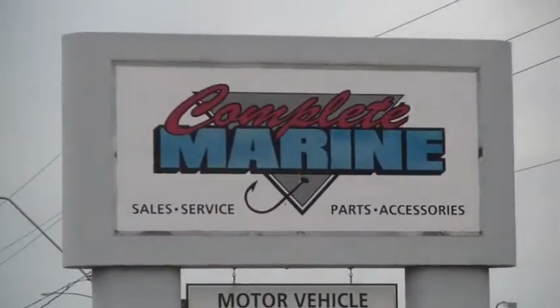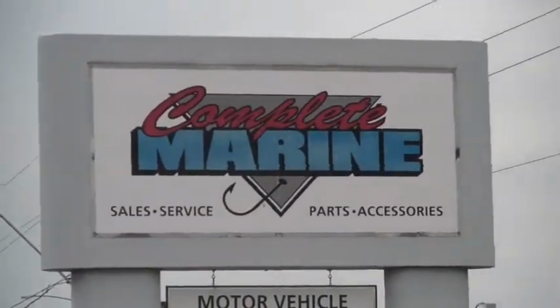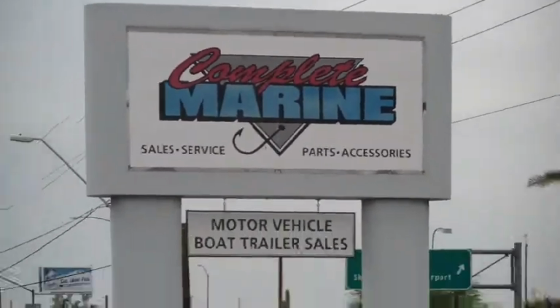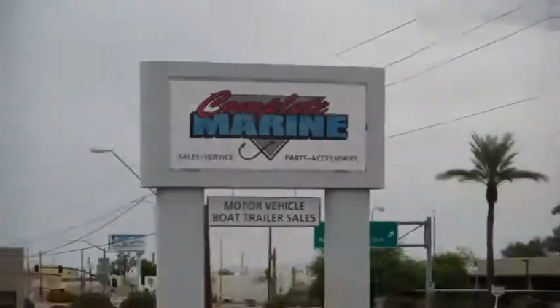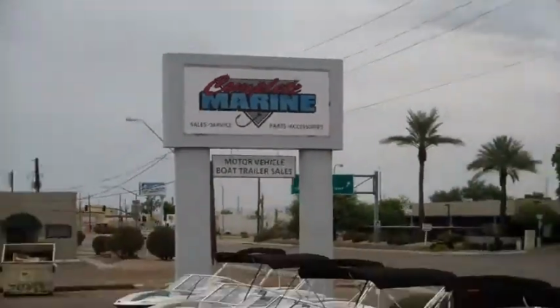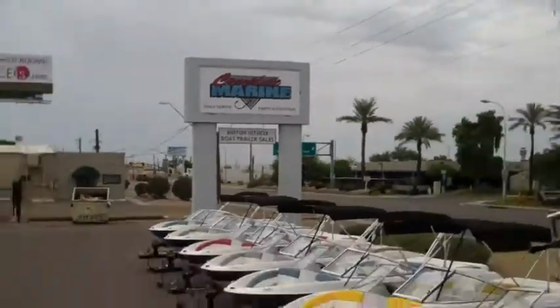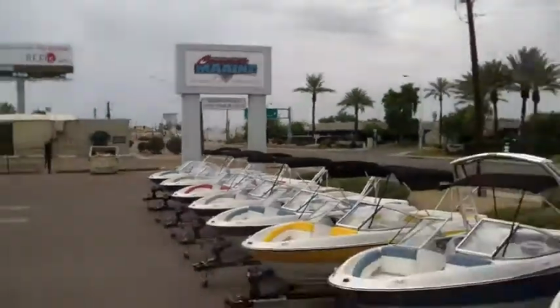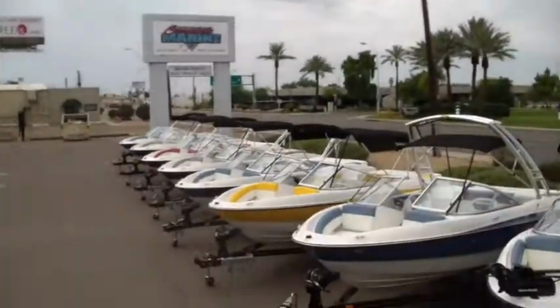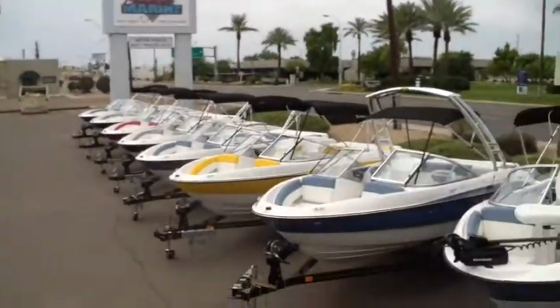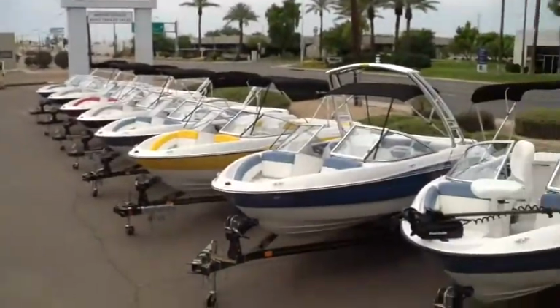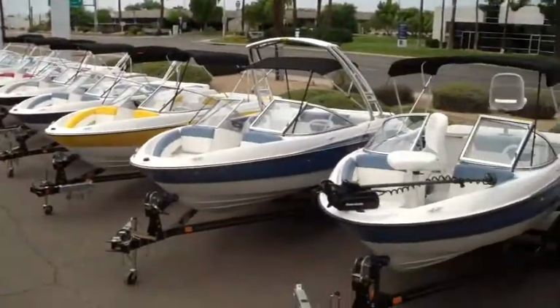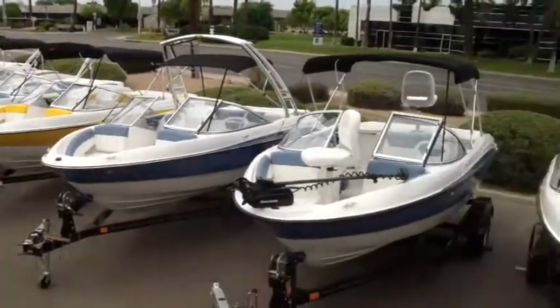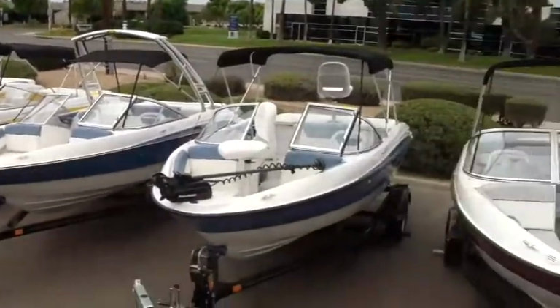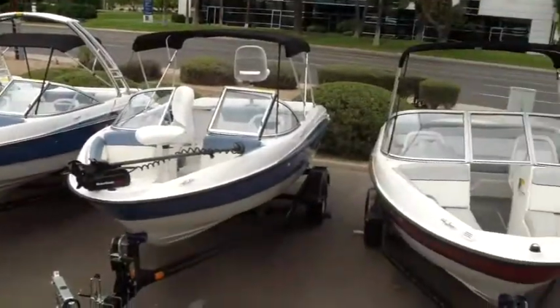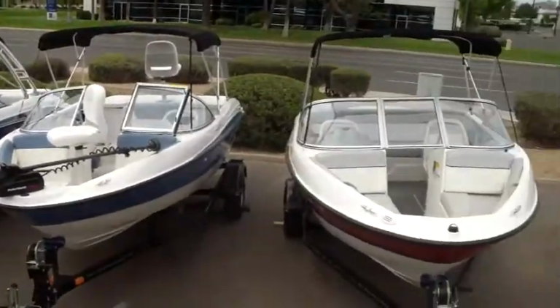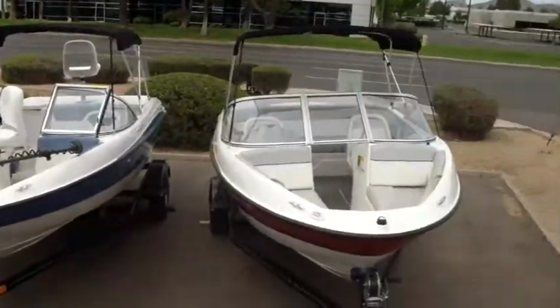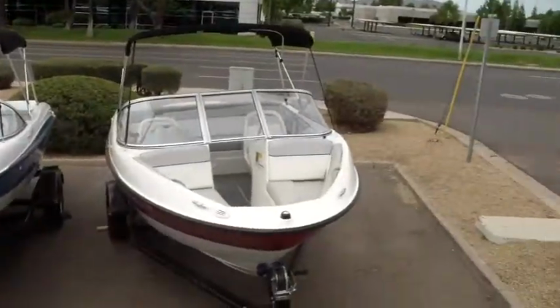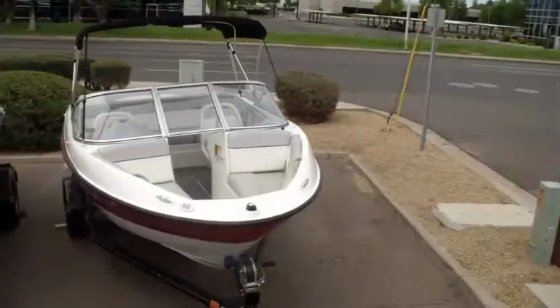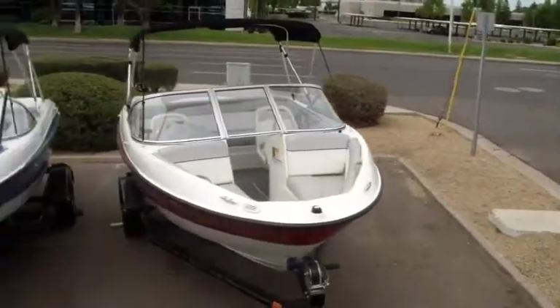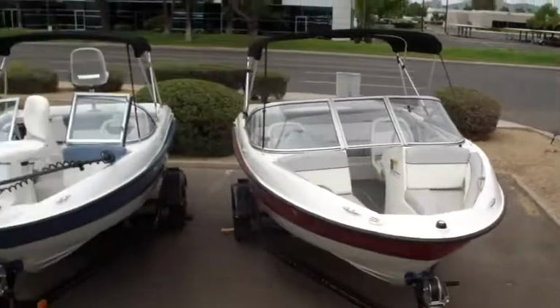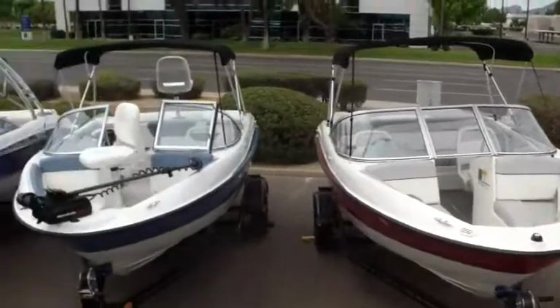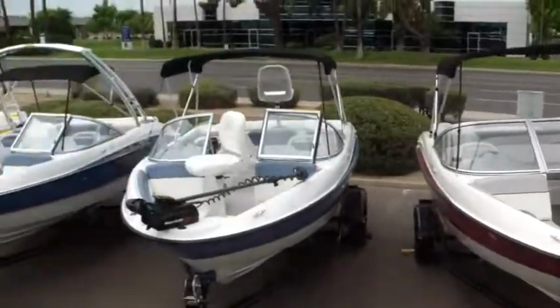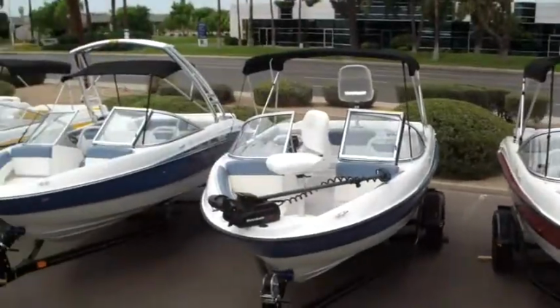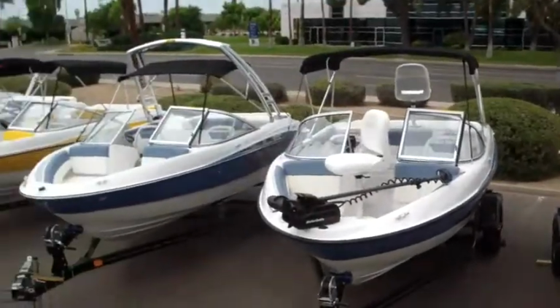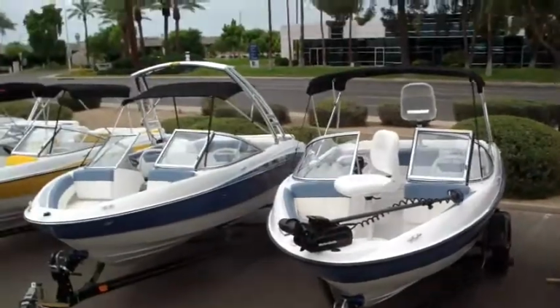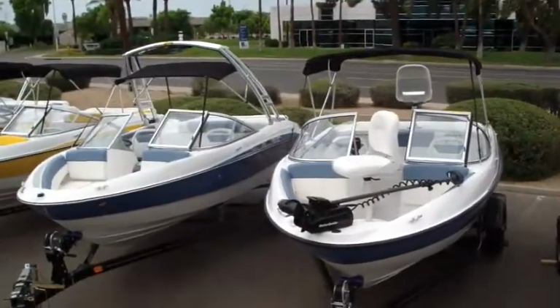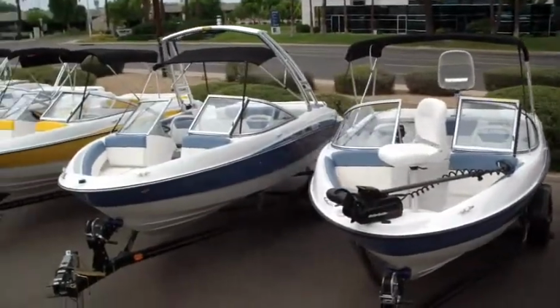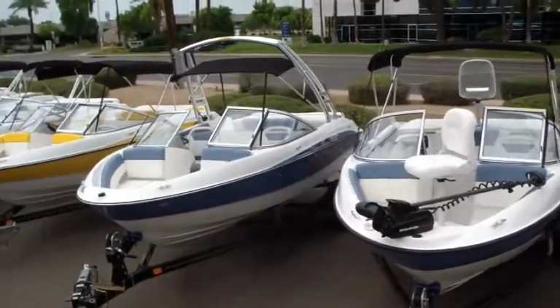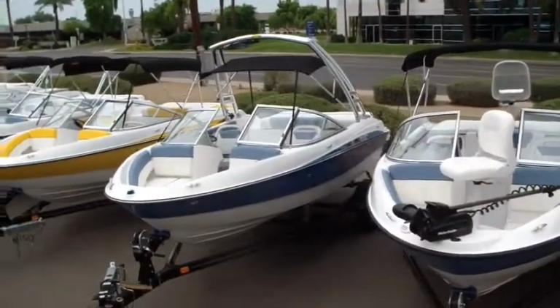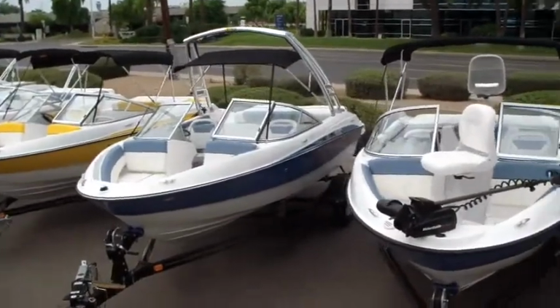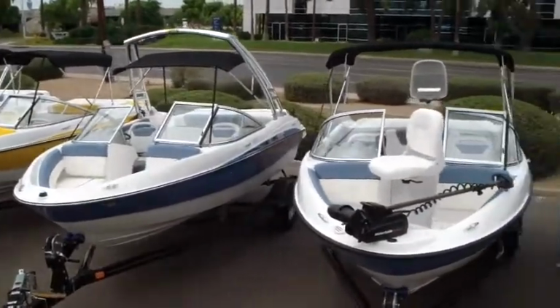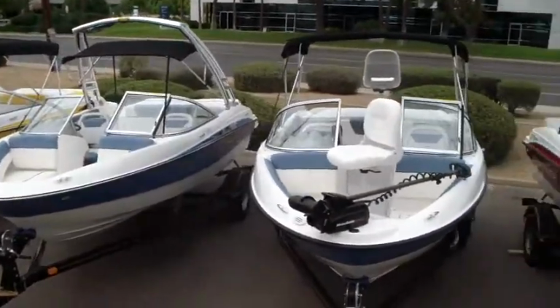If you're shopping for a Bayliner runabout, come to Complete Marine. We have one of the best selections of runabouts in the Southwest.